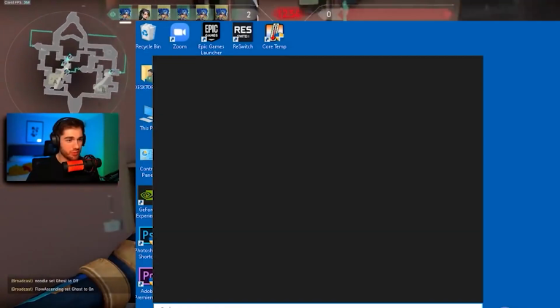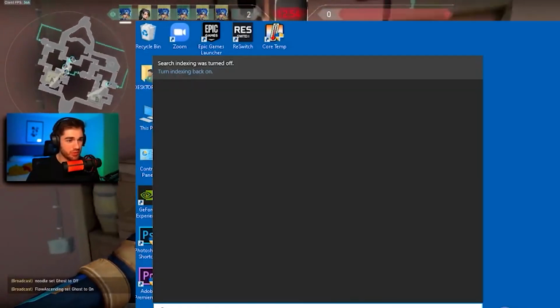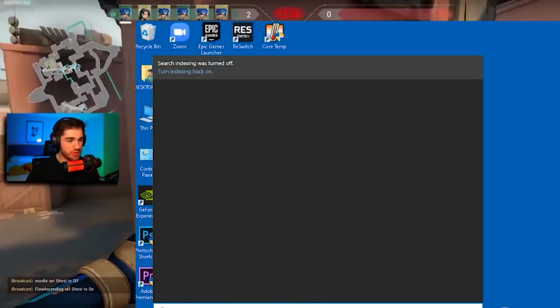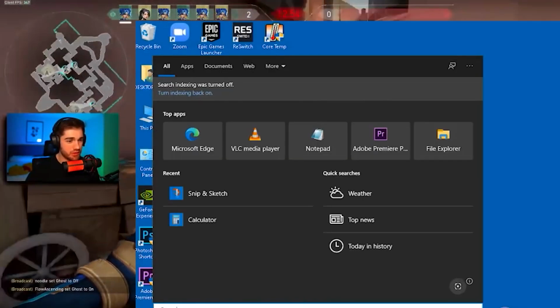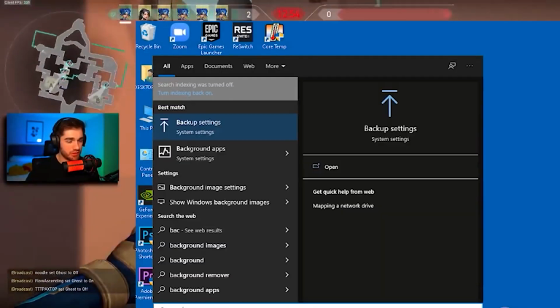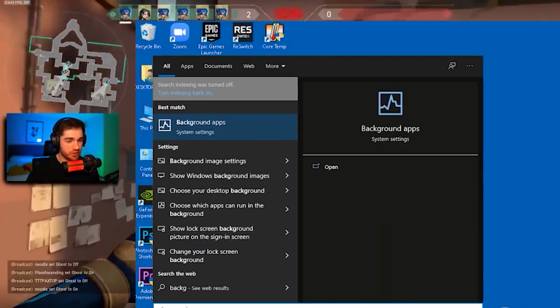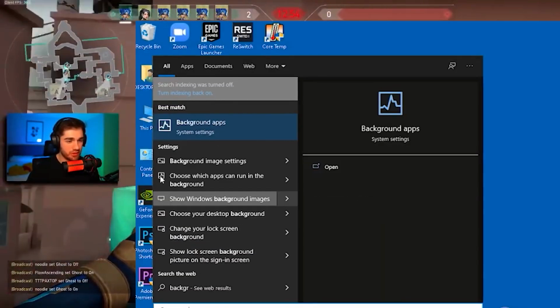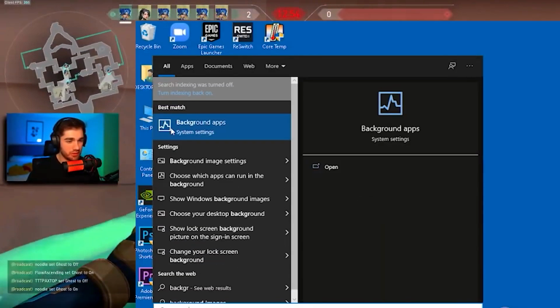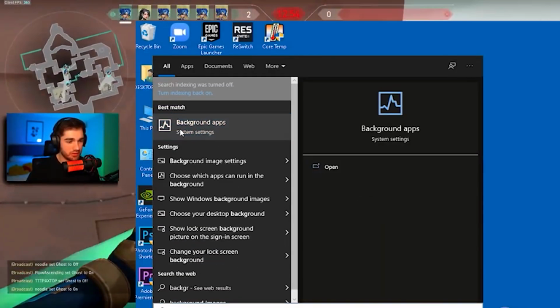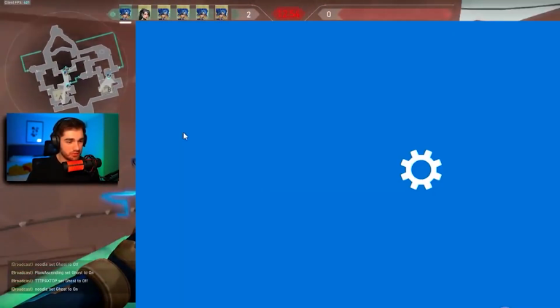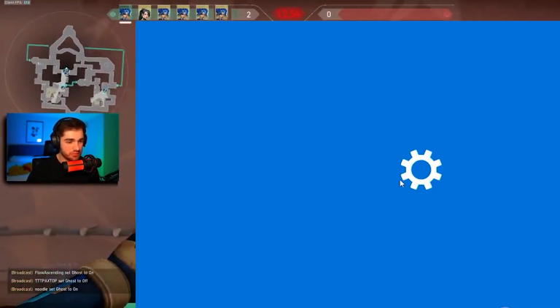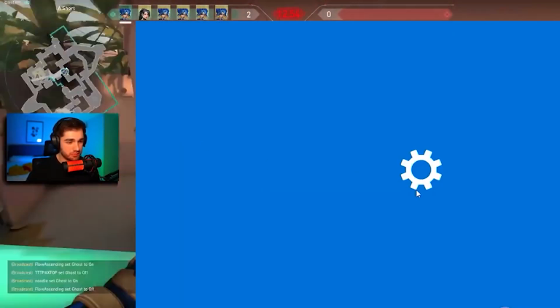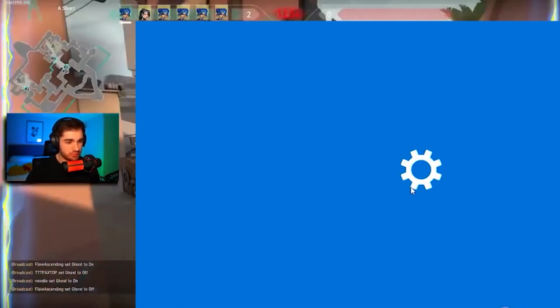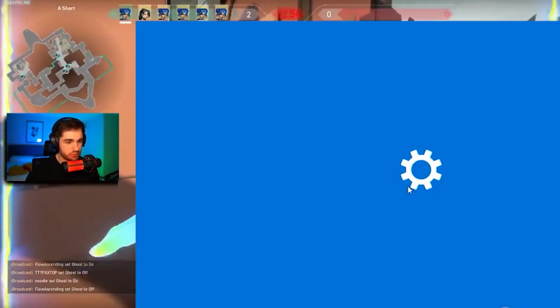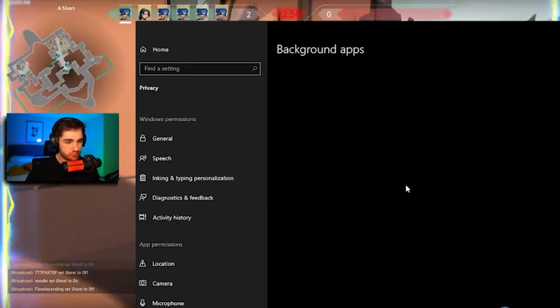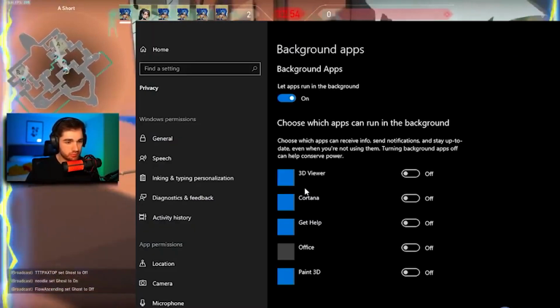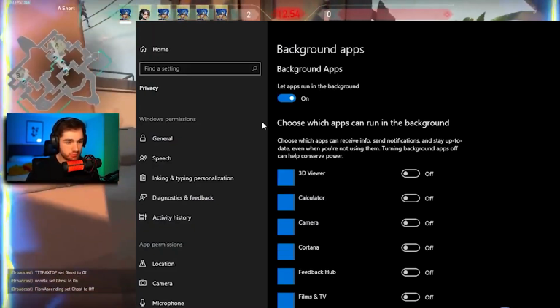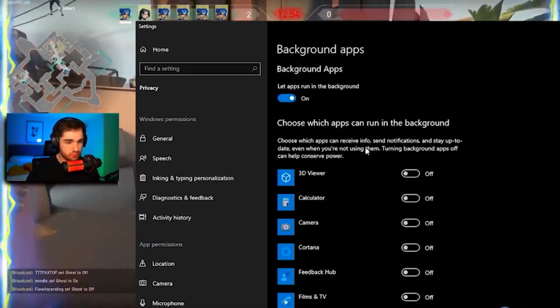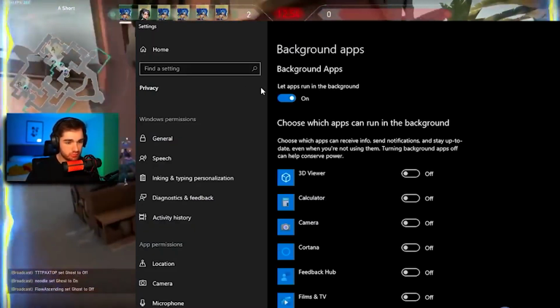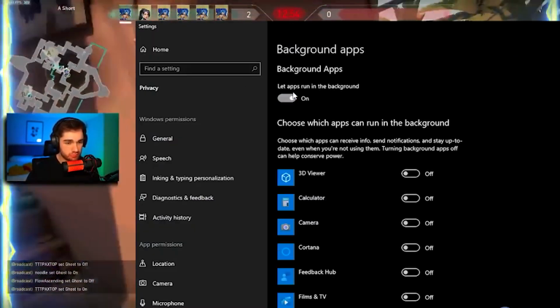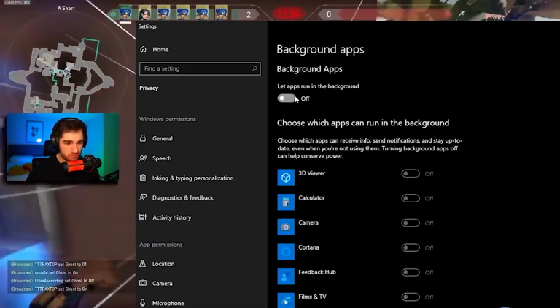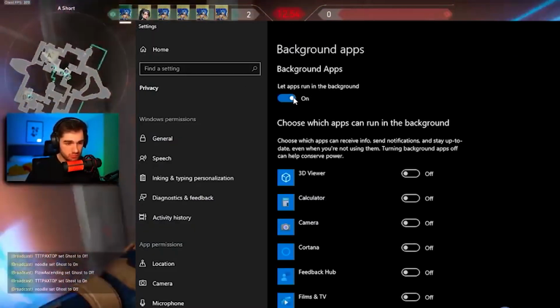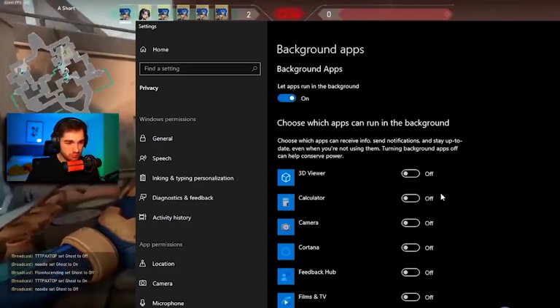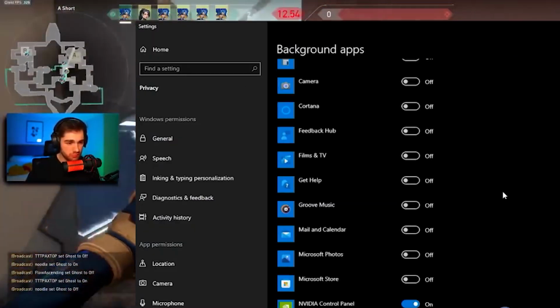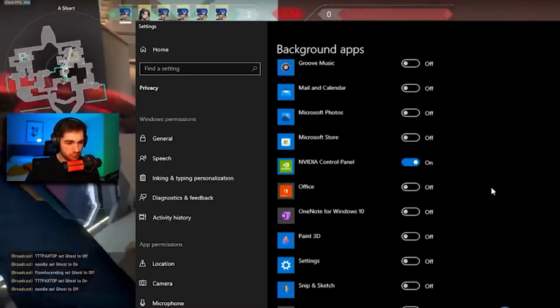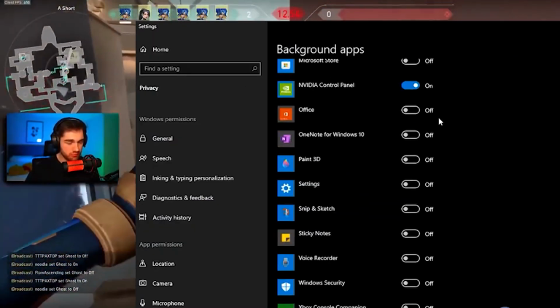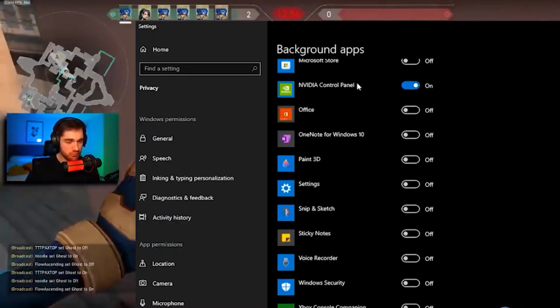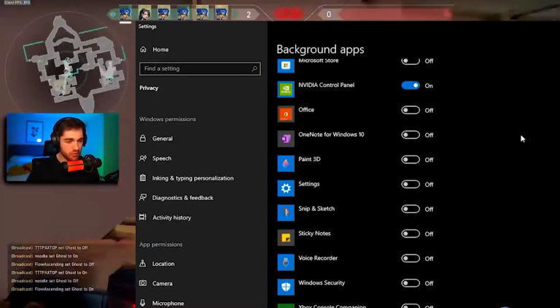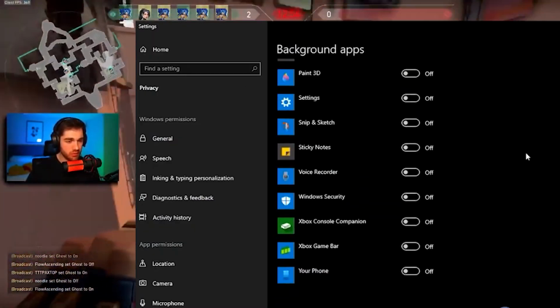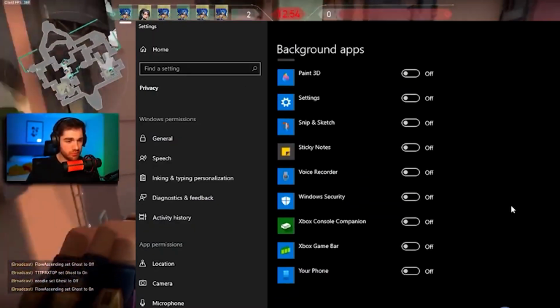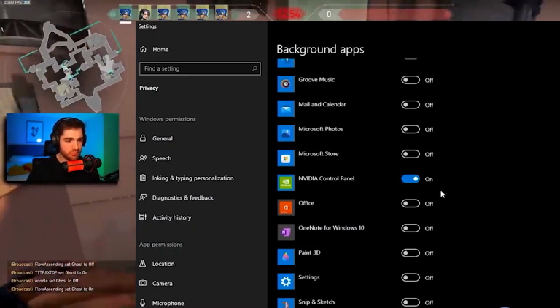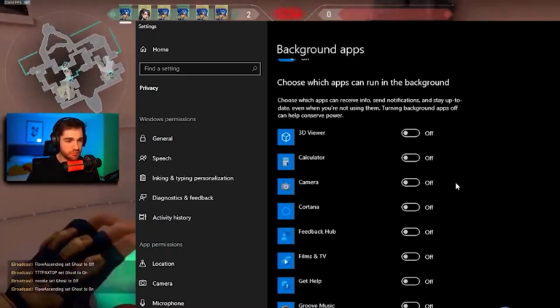Third, in the search bar type 'background apps', then turn off all unnecessary apps or keep only those which you need.